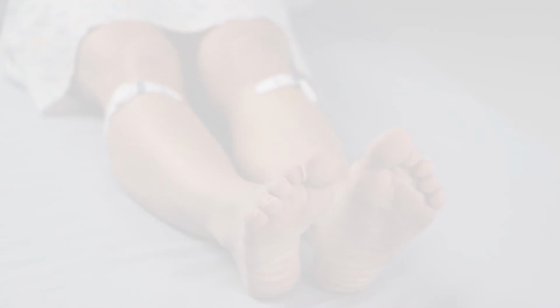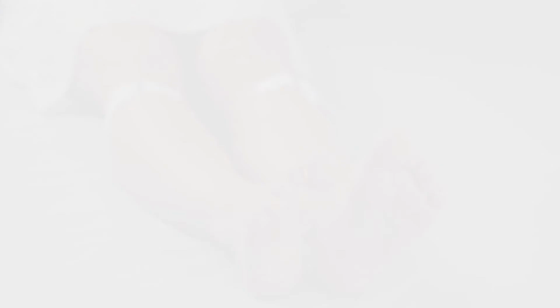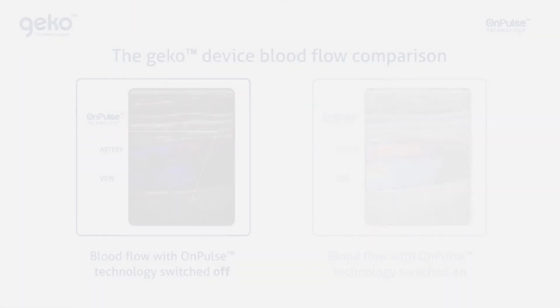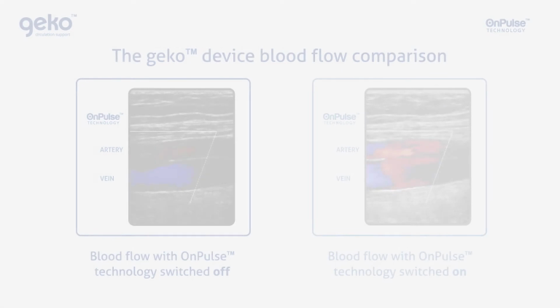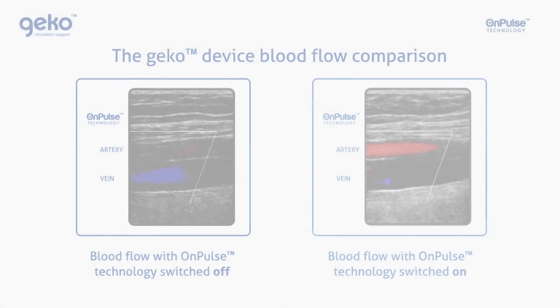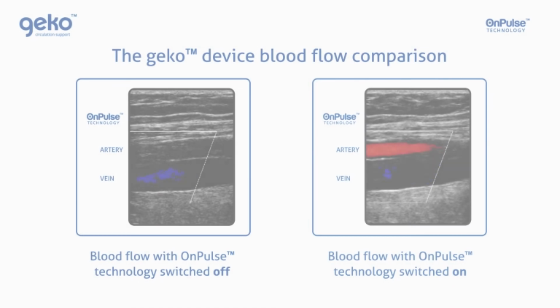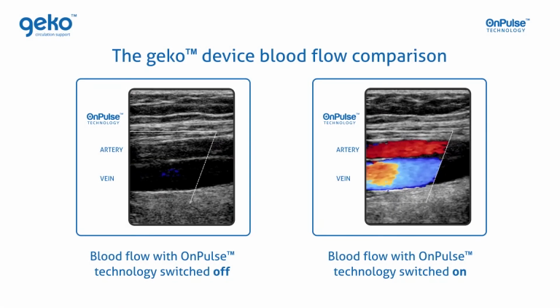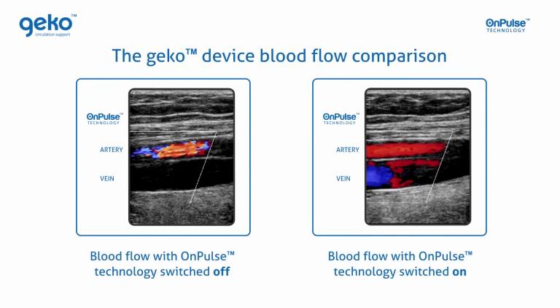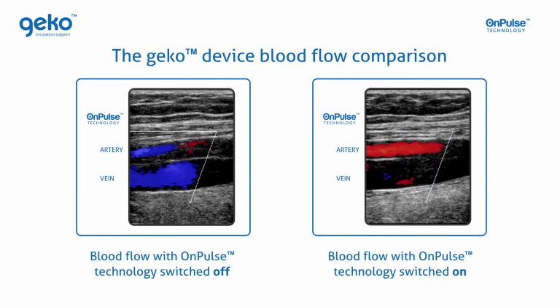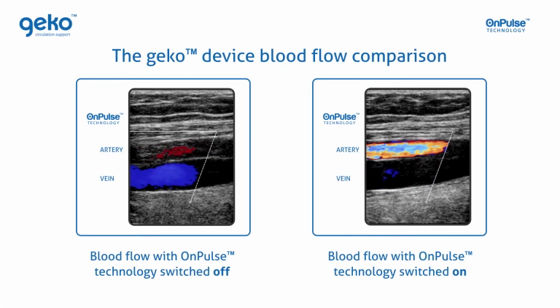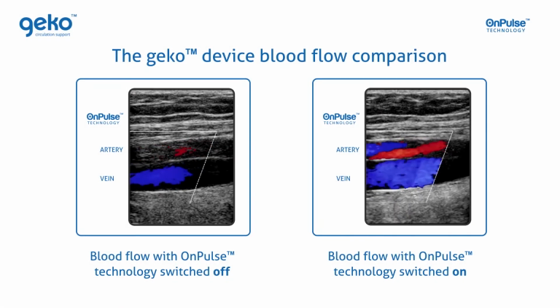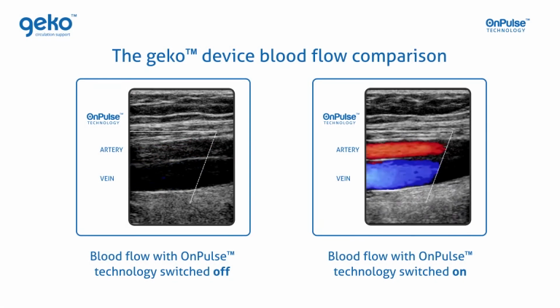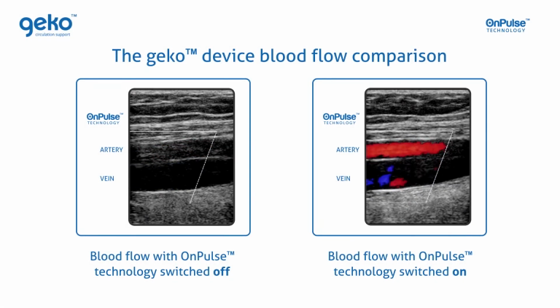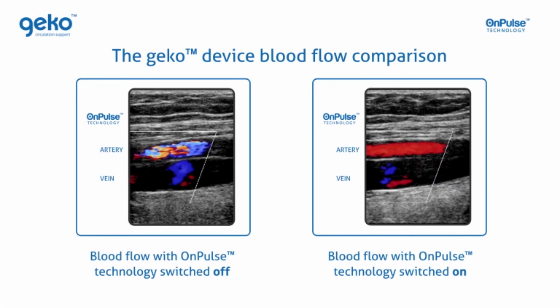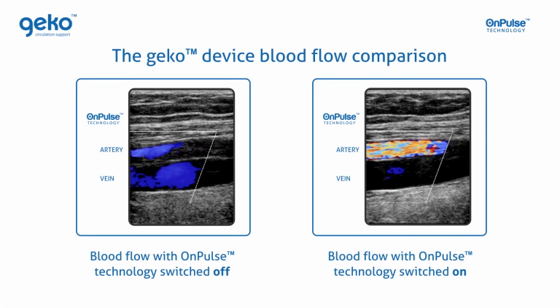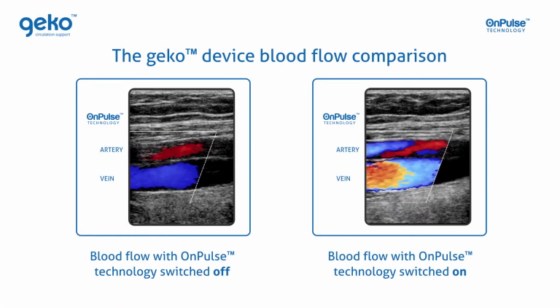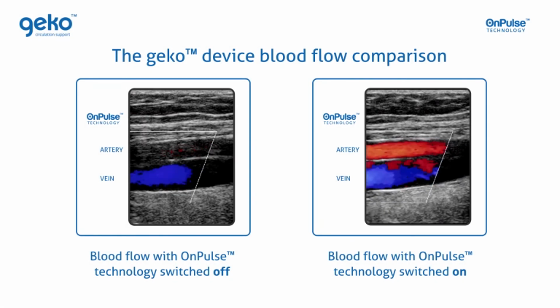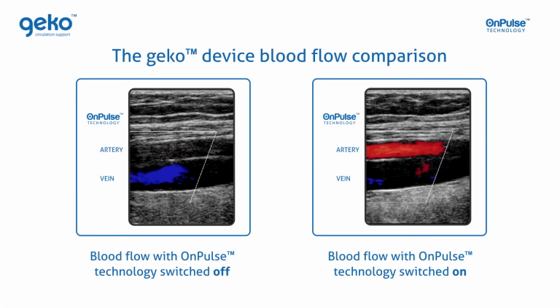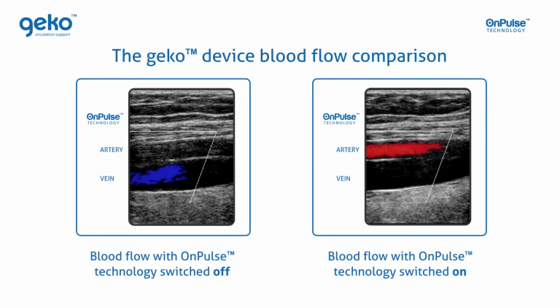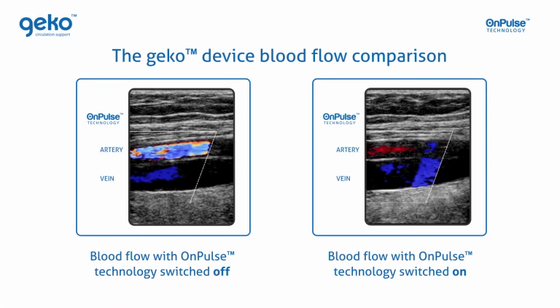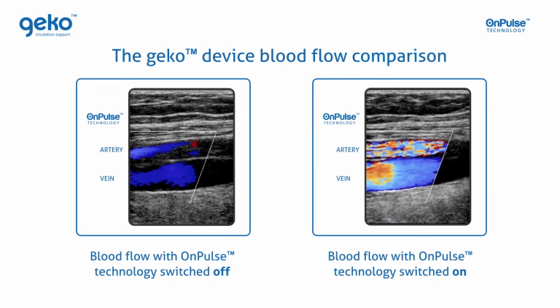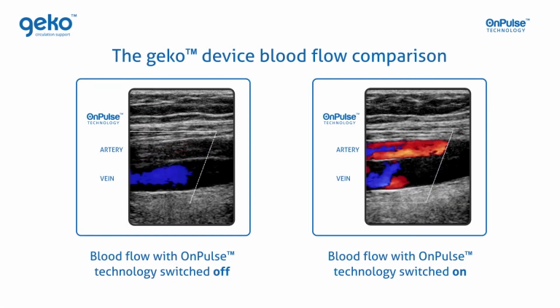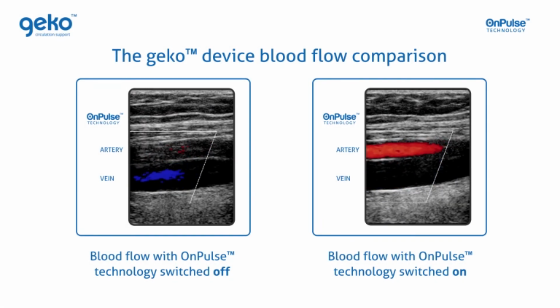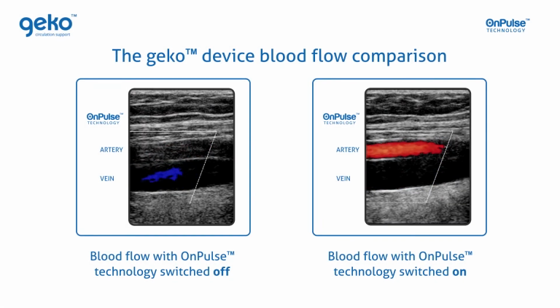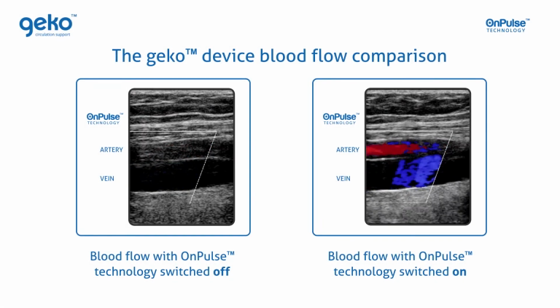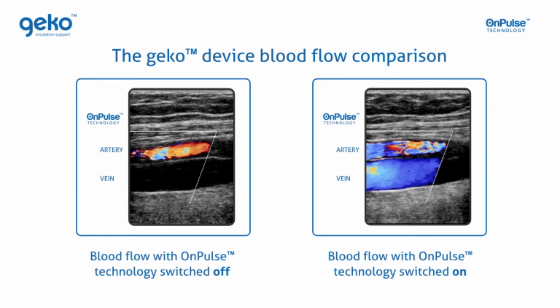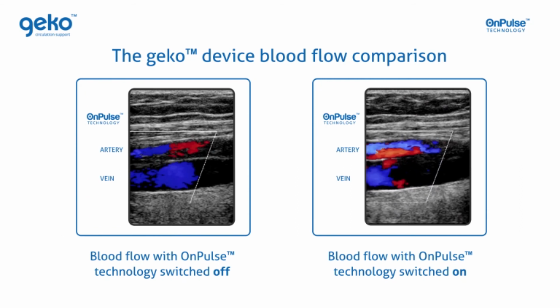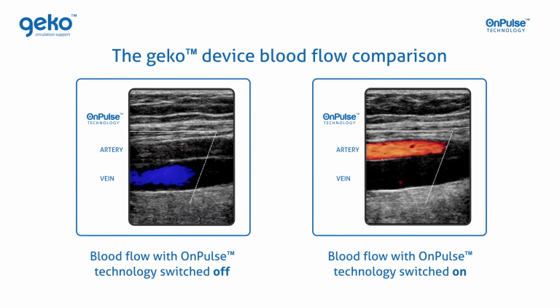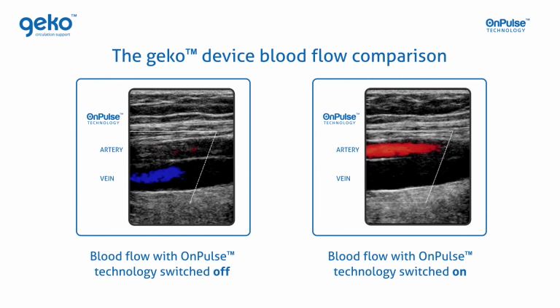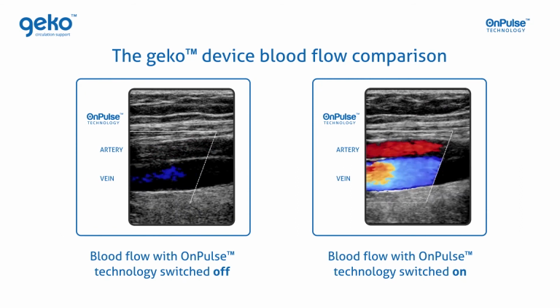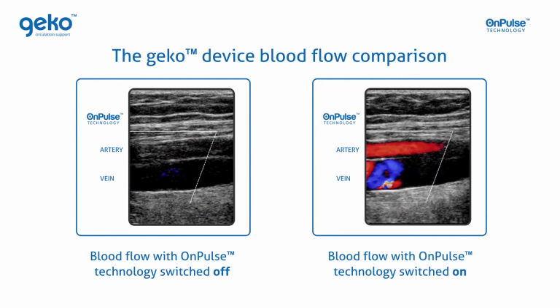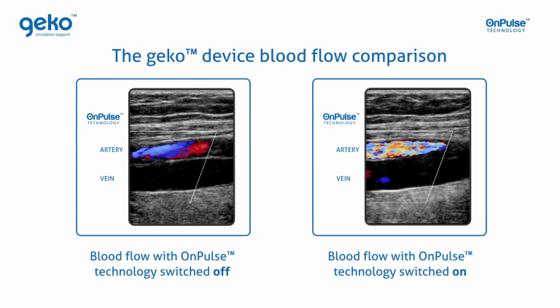This ultrasound measurement shows blood volume and velocity at baseline and with the Gecko device switched on.